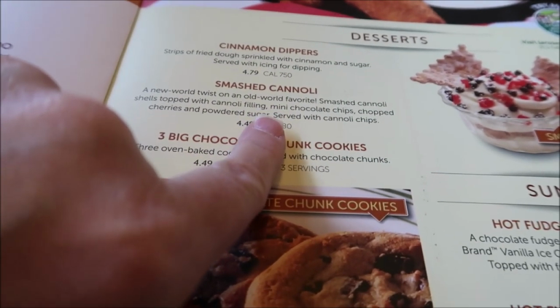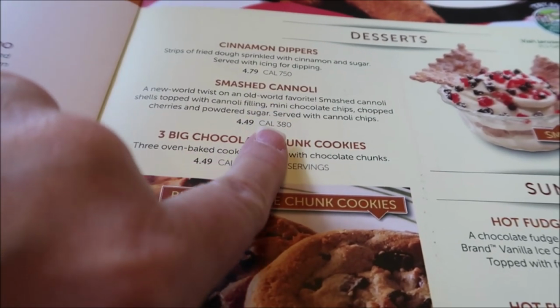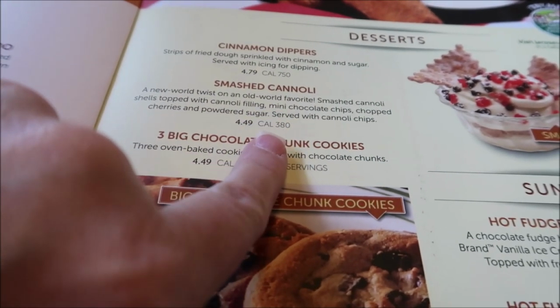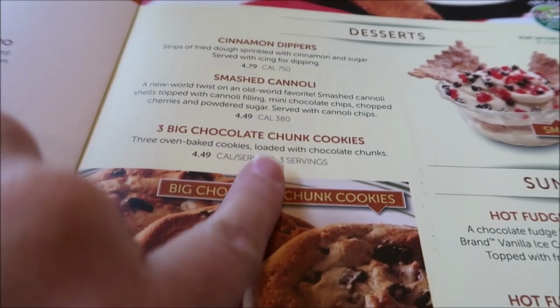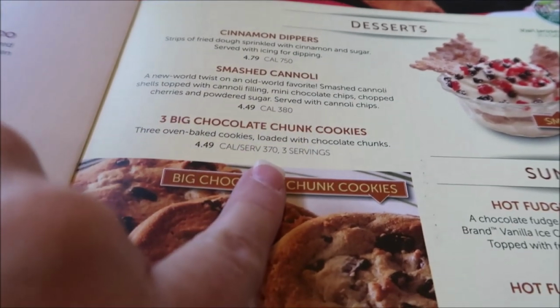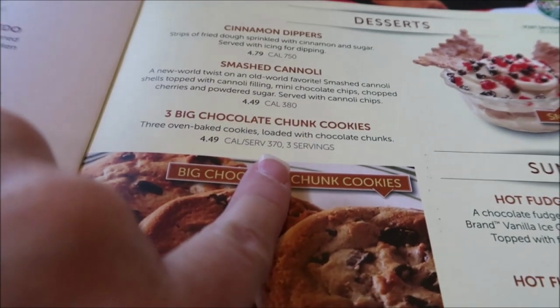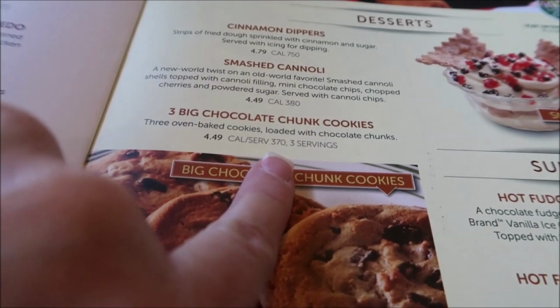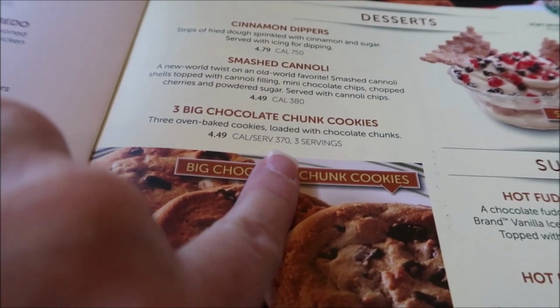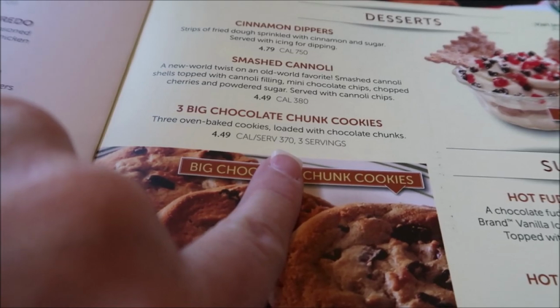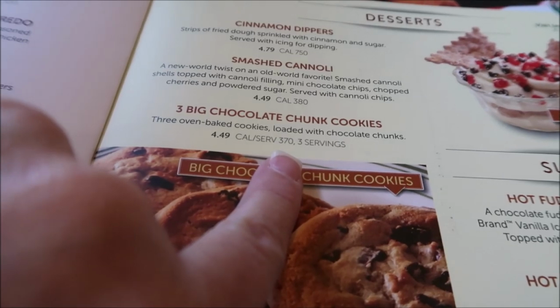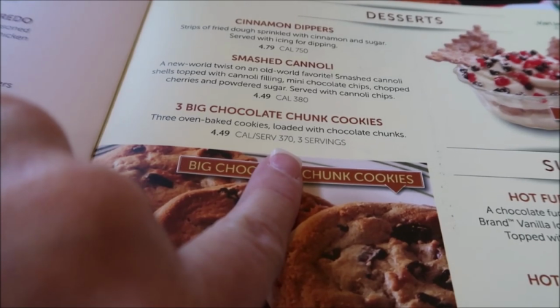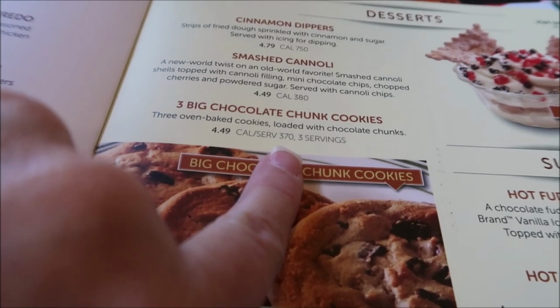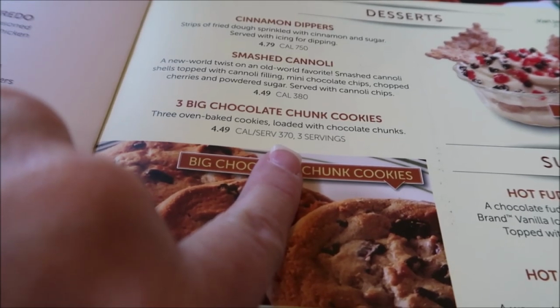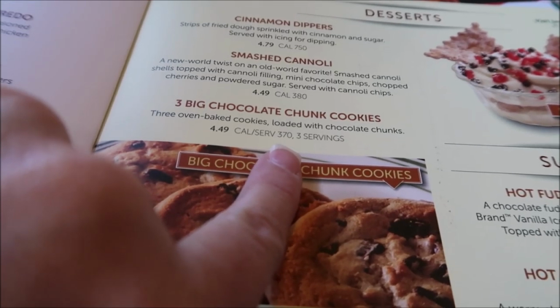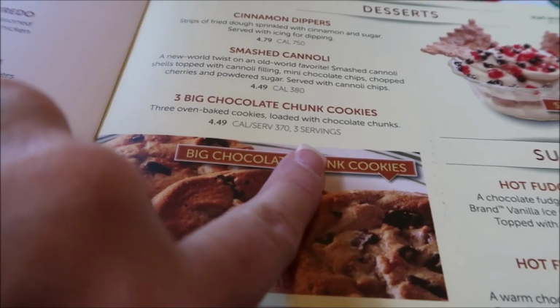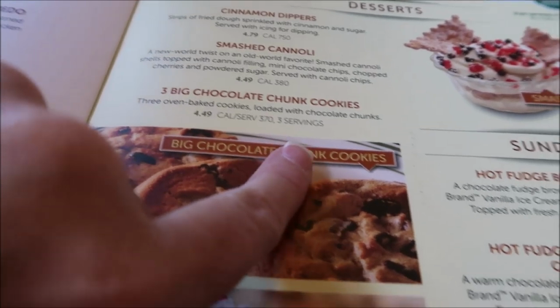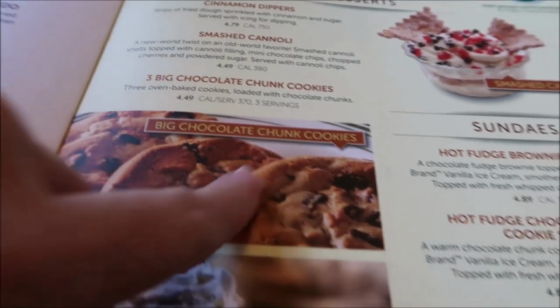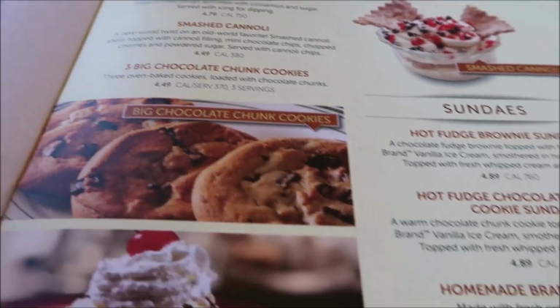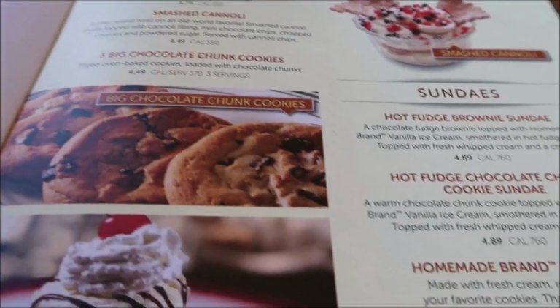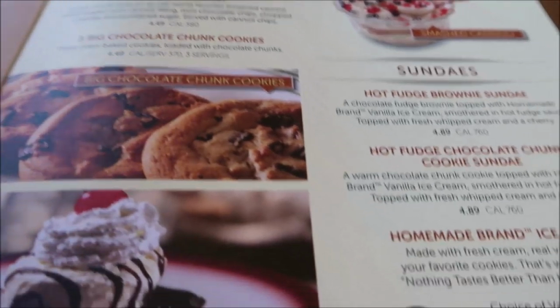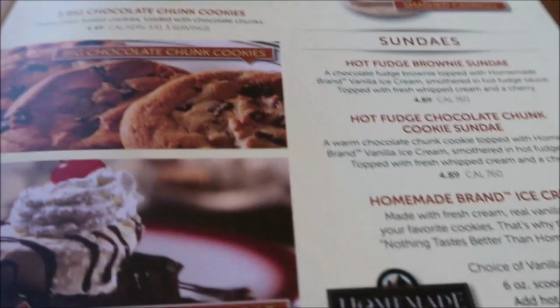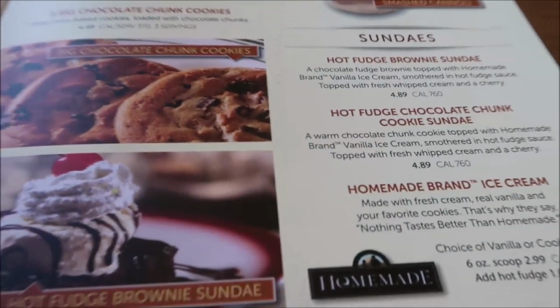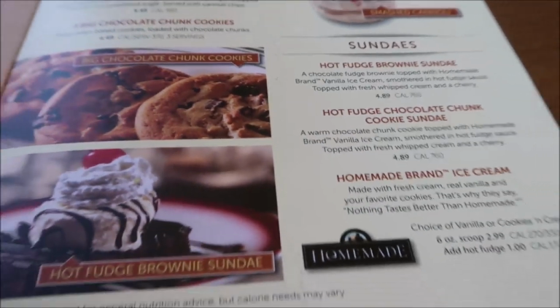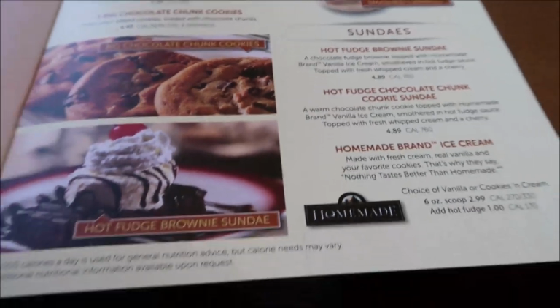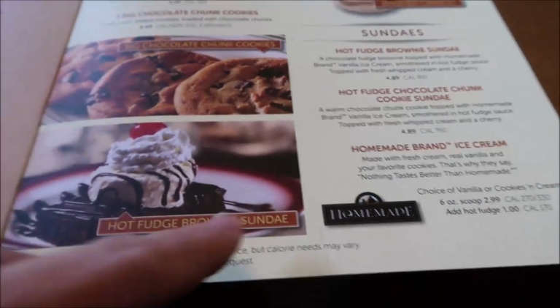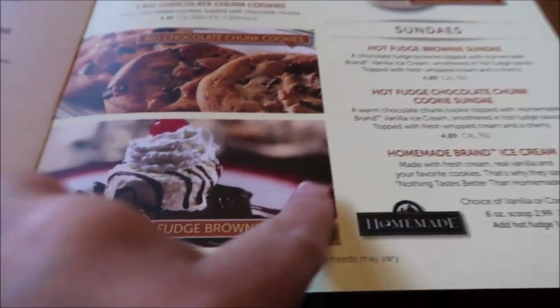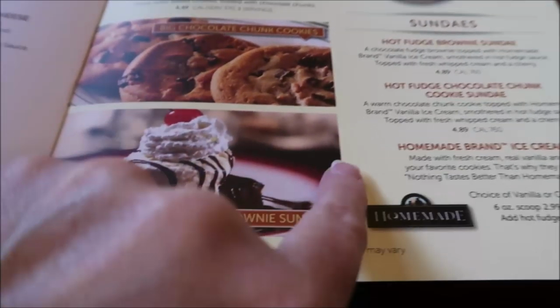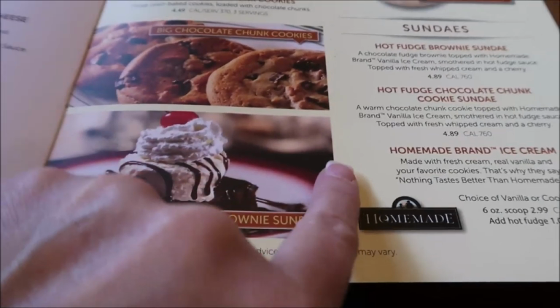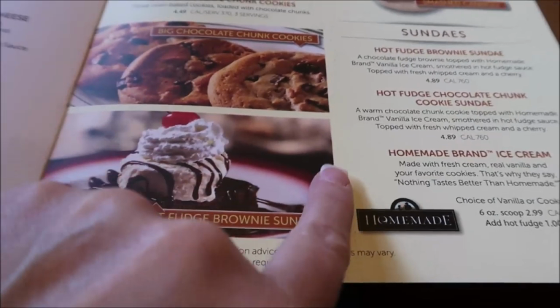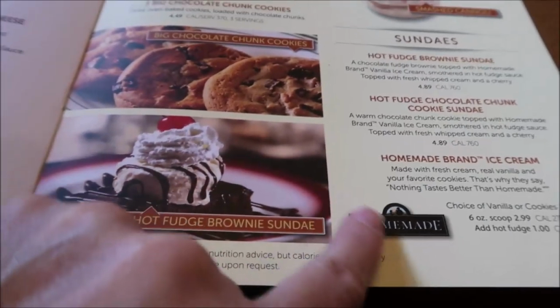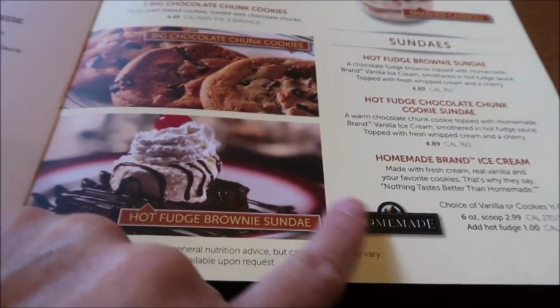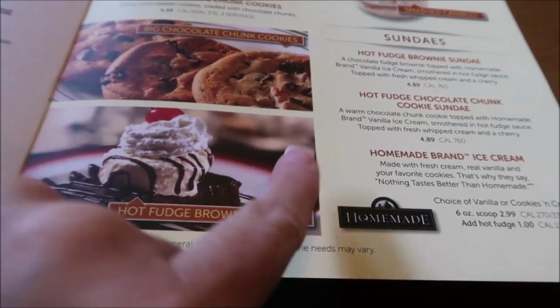Smashed cannoli, three big chocolate chunk cookies — I didn't even look at this when we were looking.